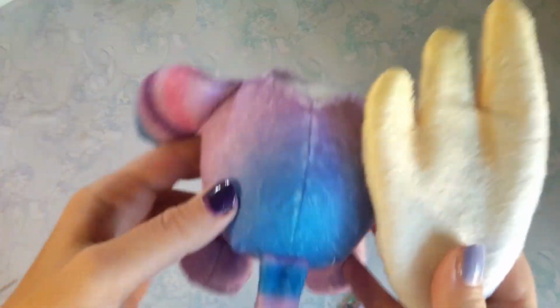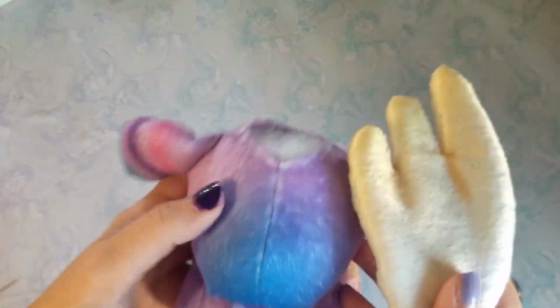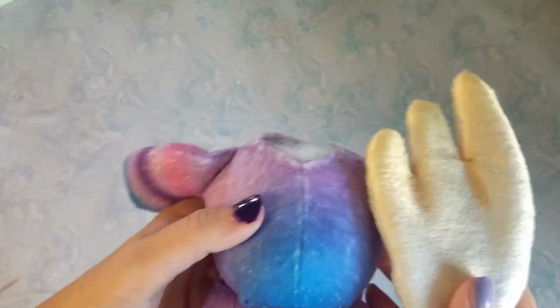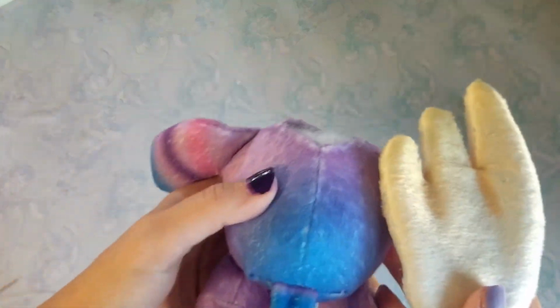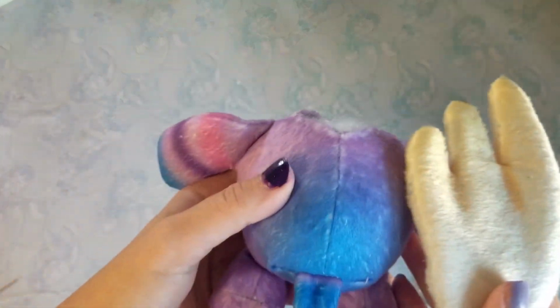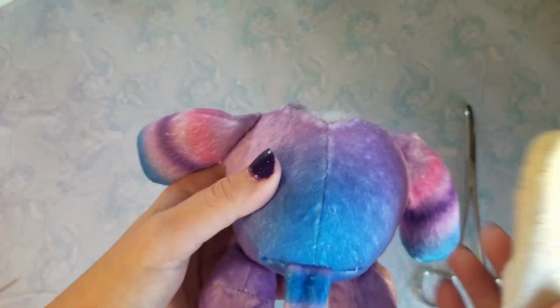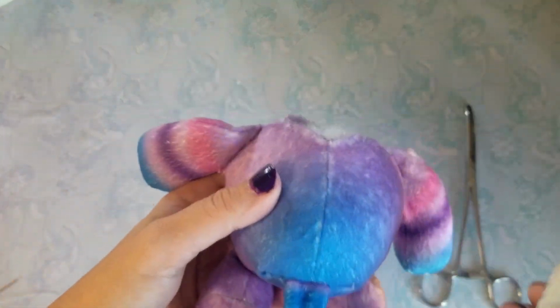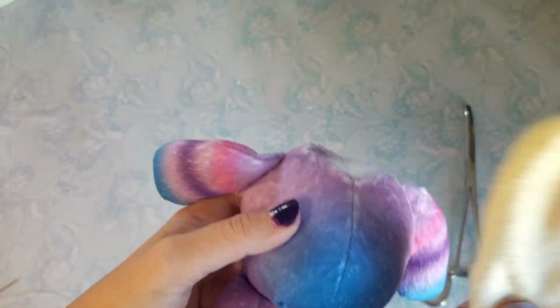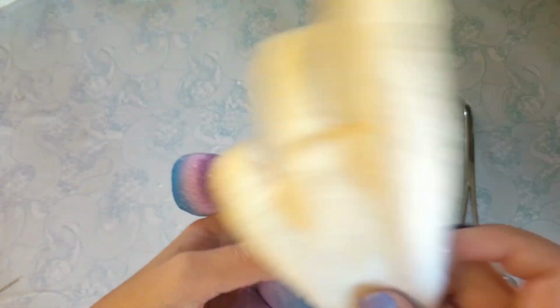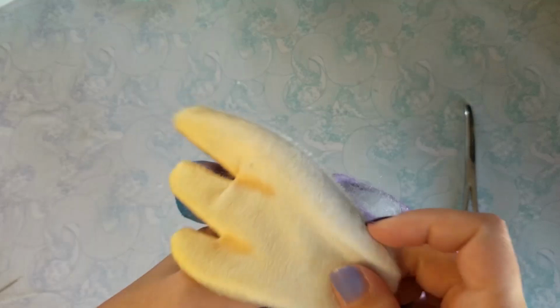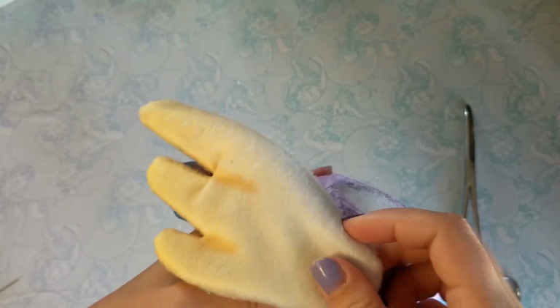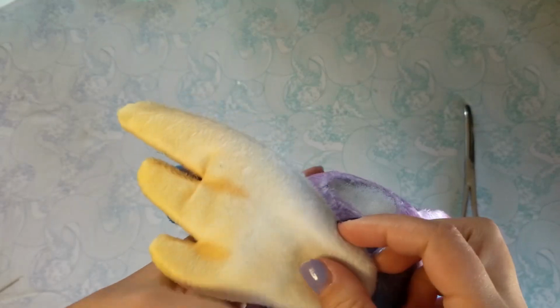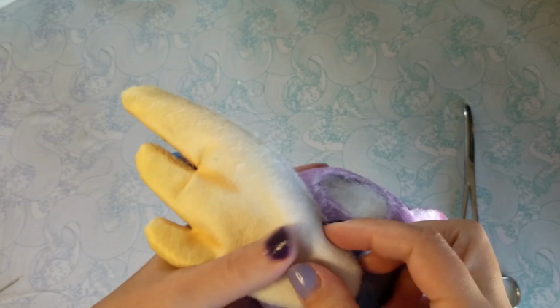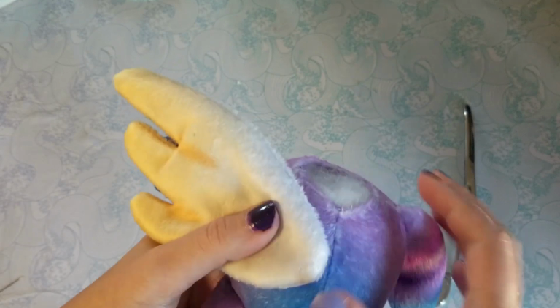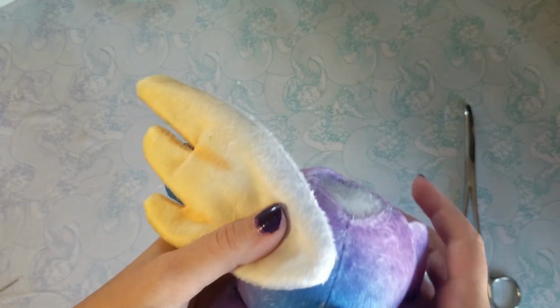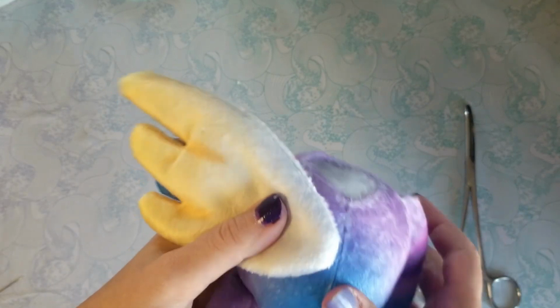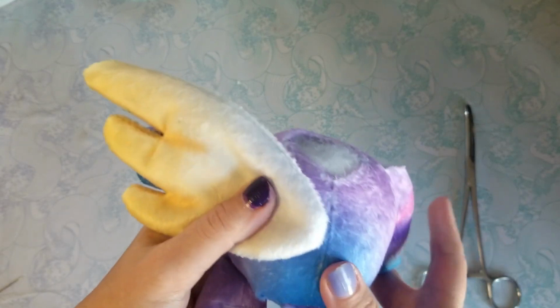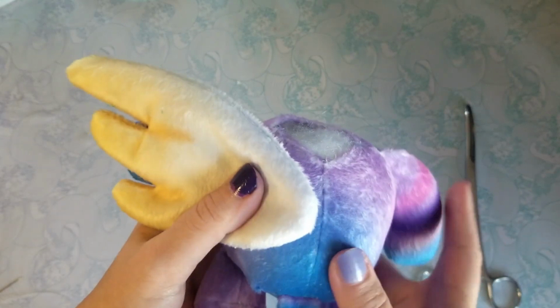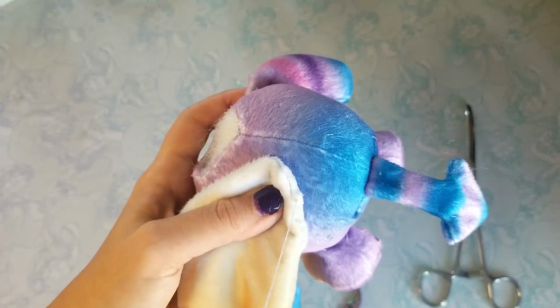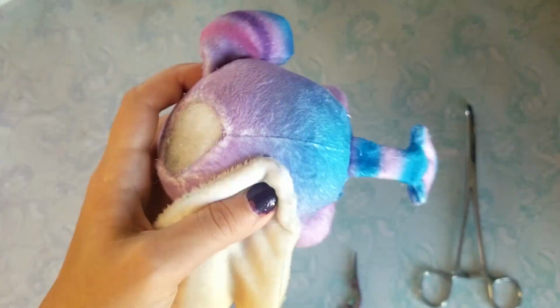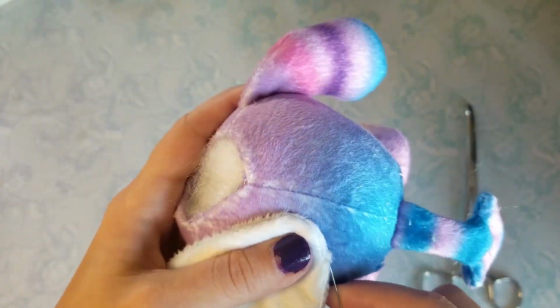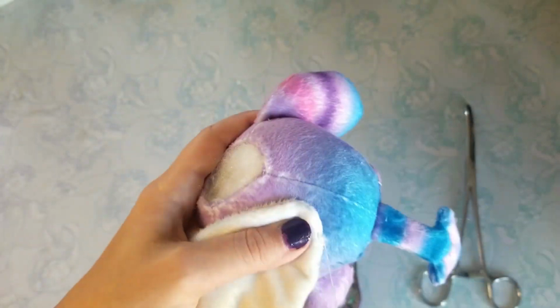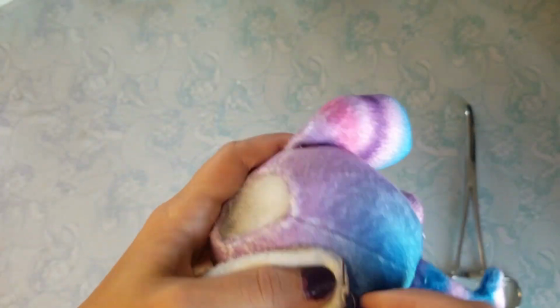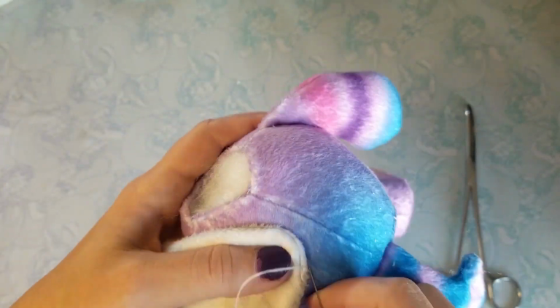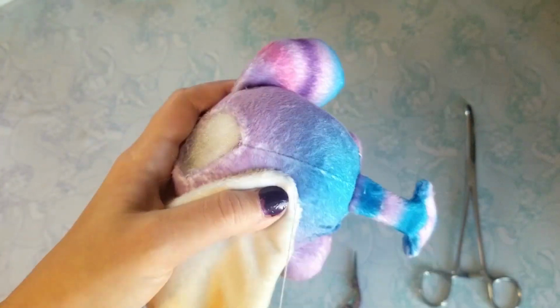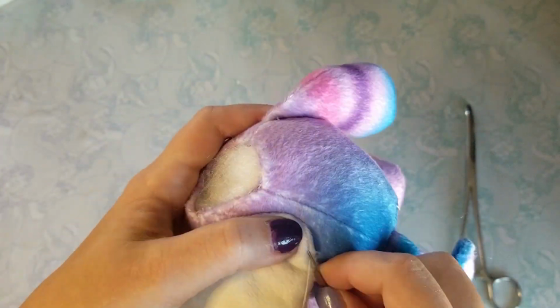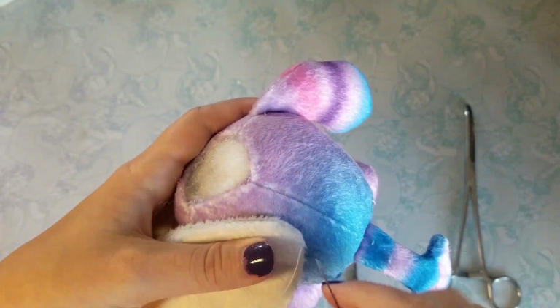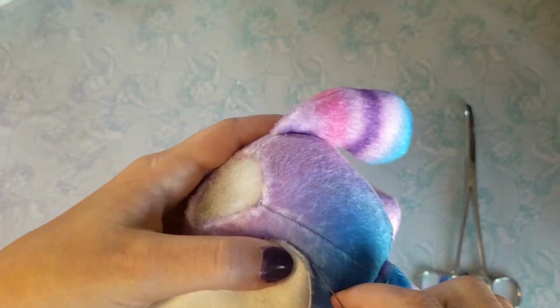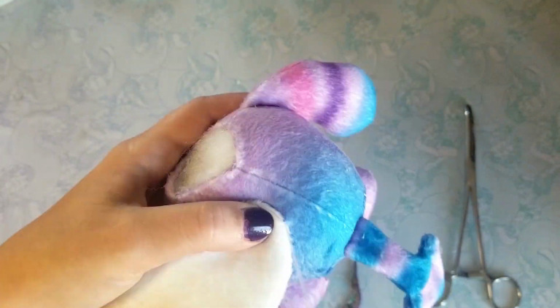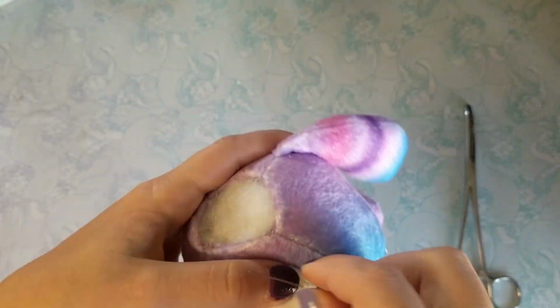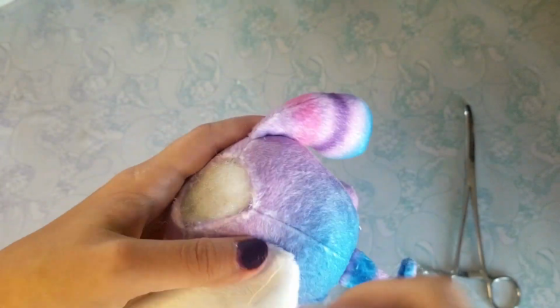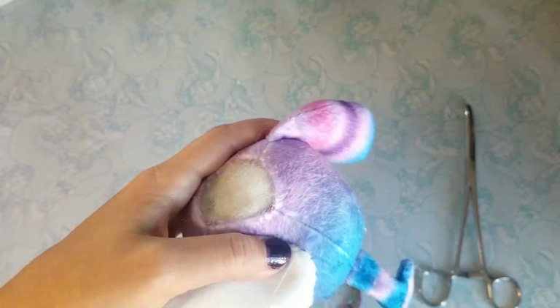The body is done now, so I'll place the wings on how I like, and sew them up with a ladder stitch.